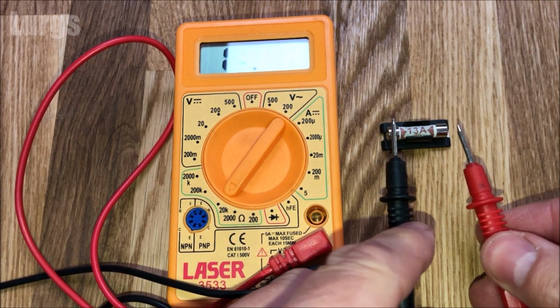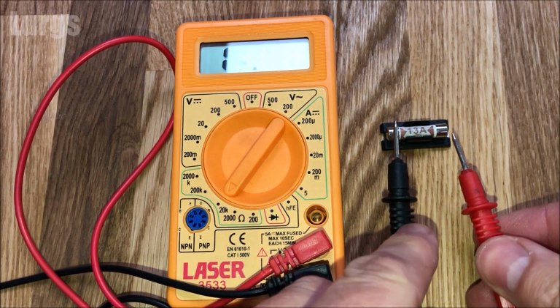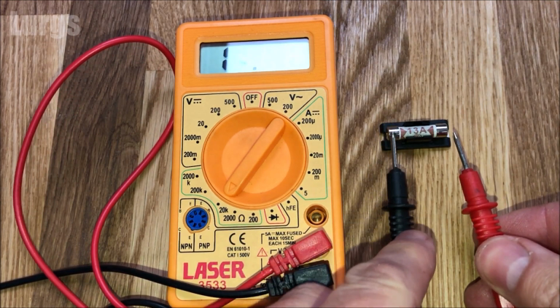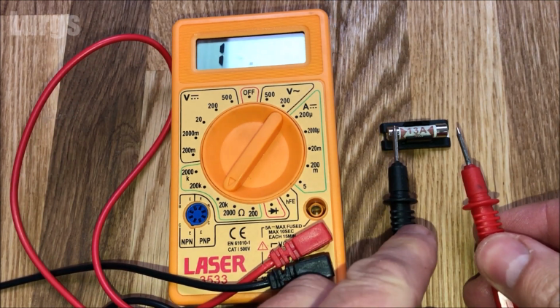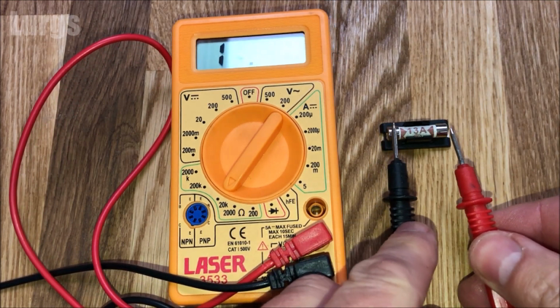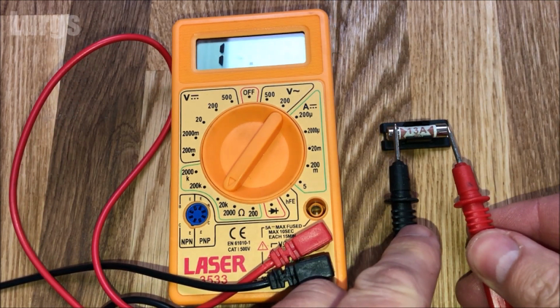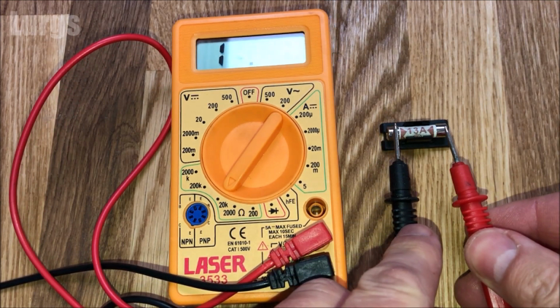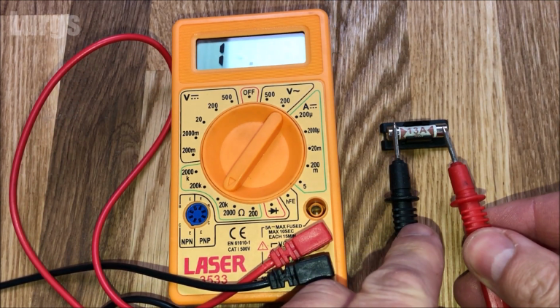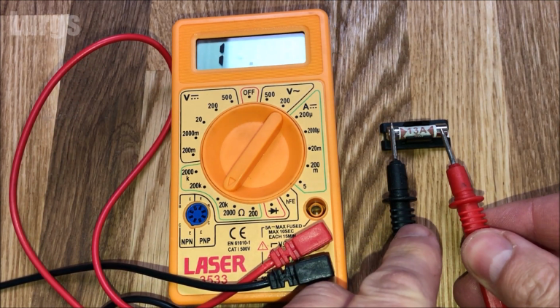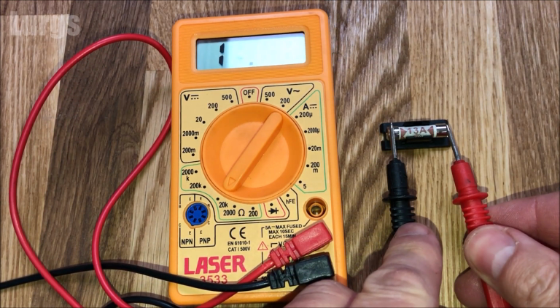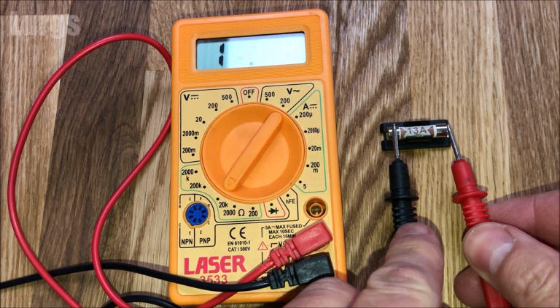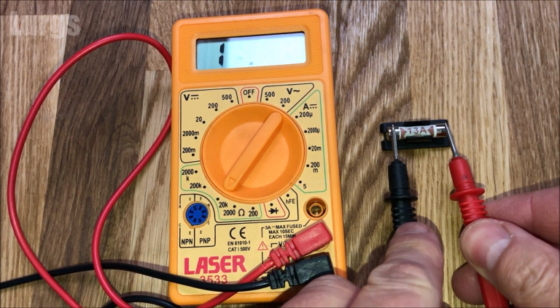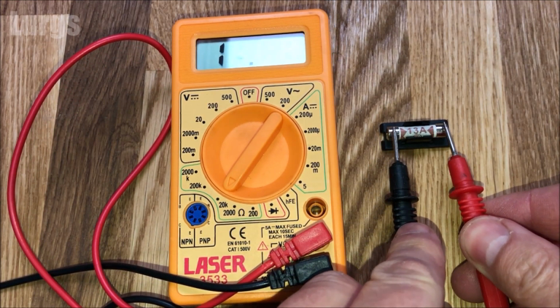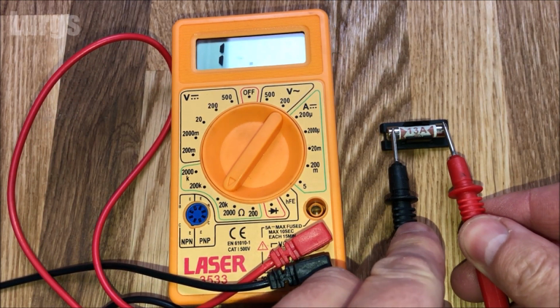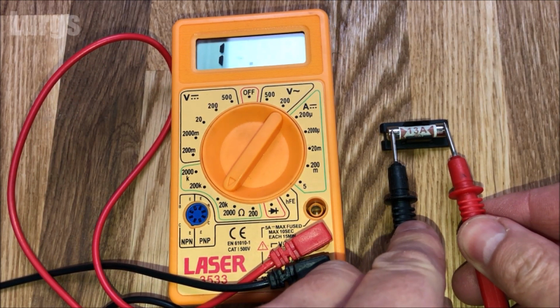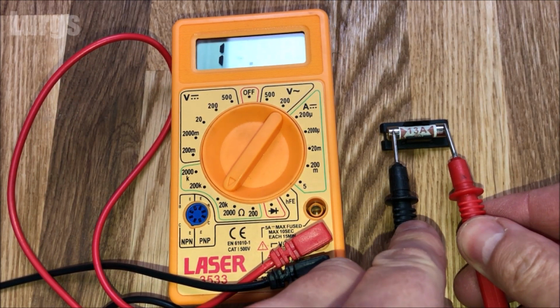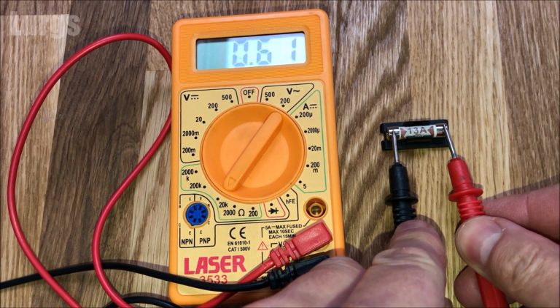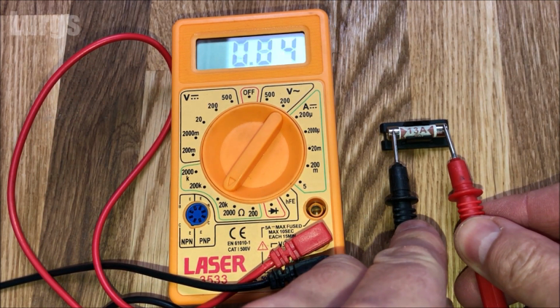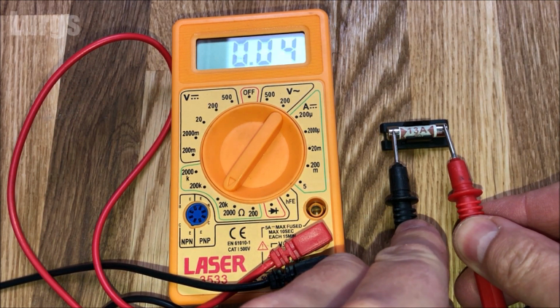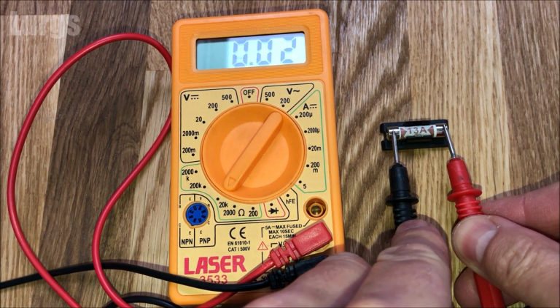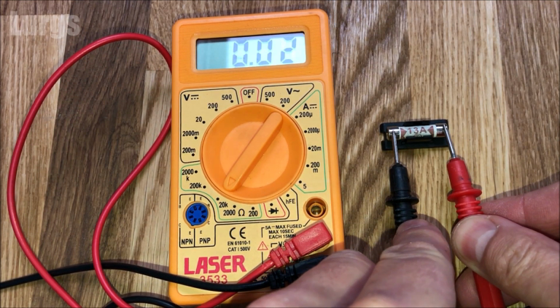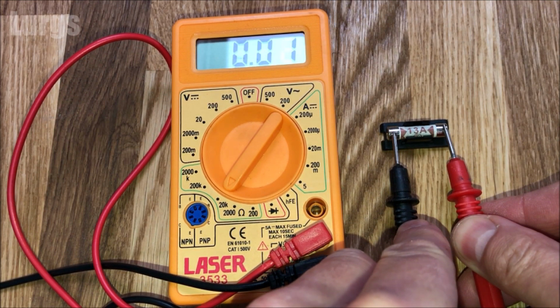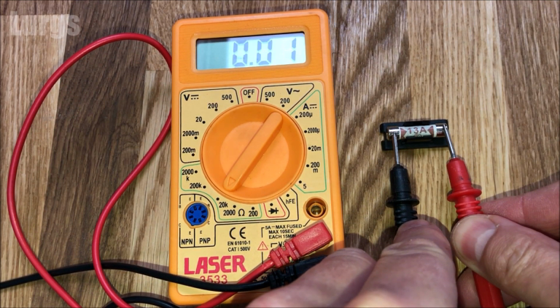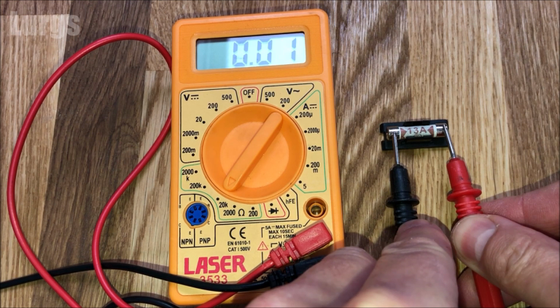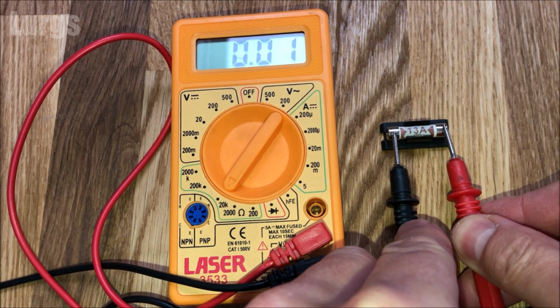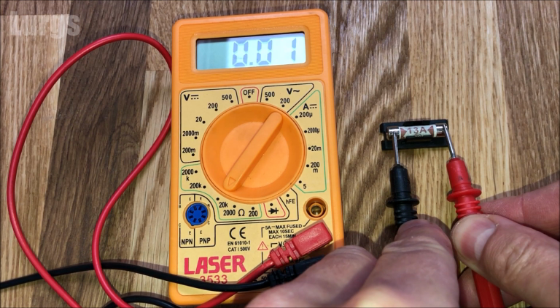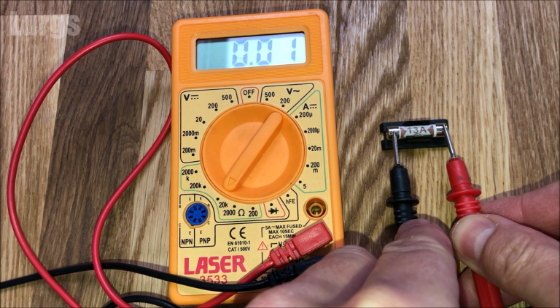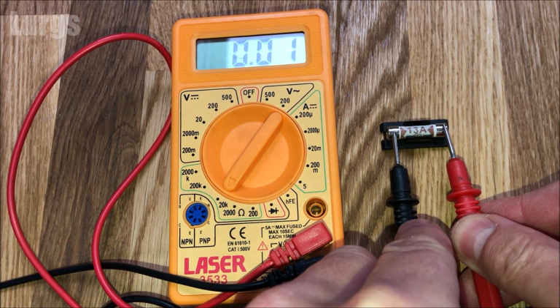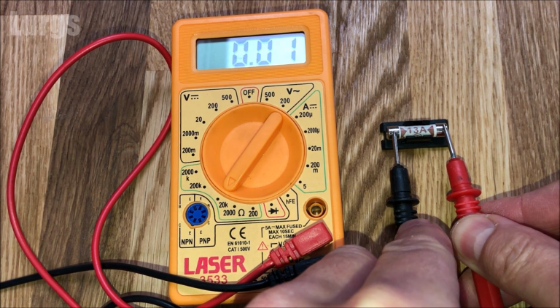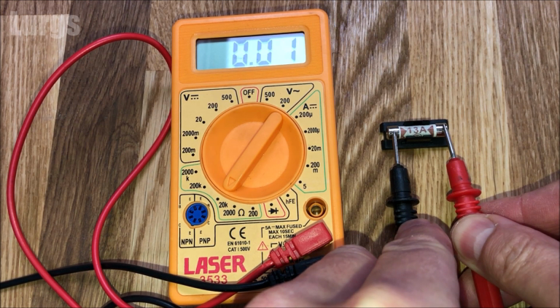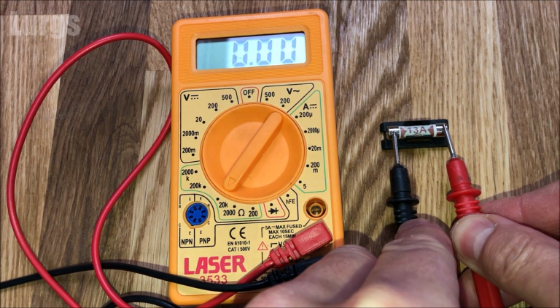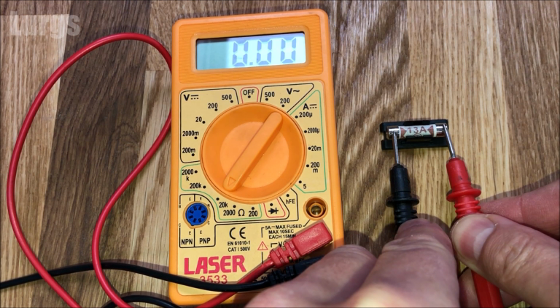Now if we test the 13 amp fuse — put the probes on either end — we've got a reading, so that fuse is absolutely fine.